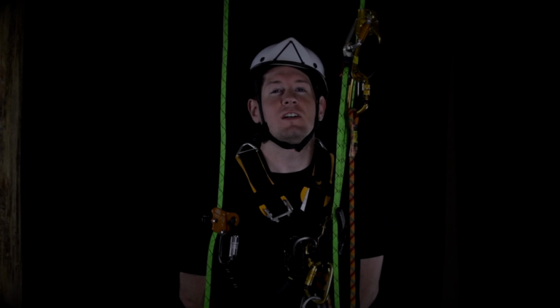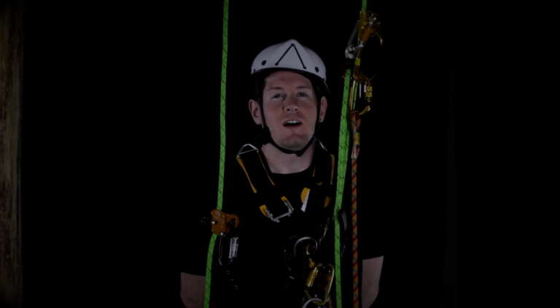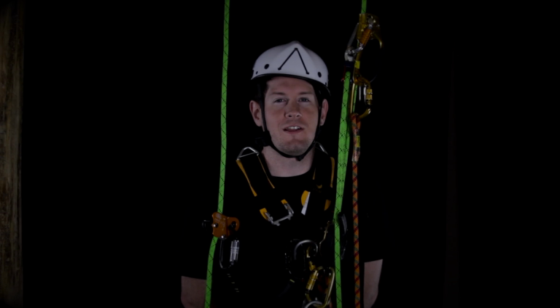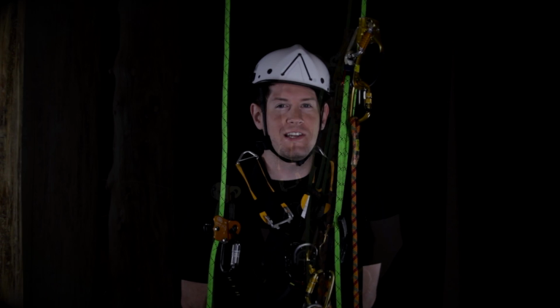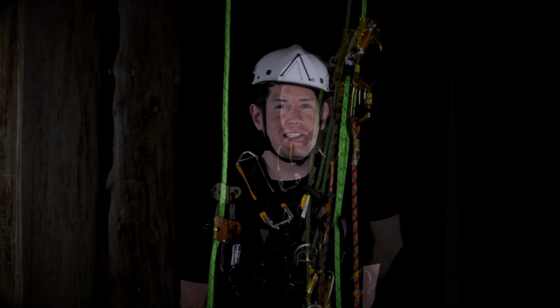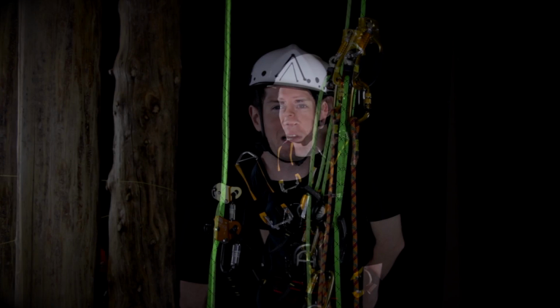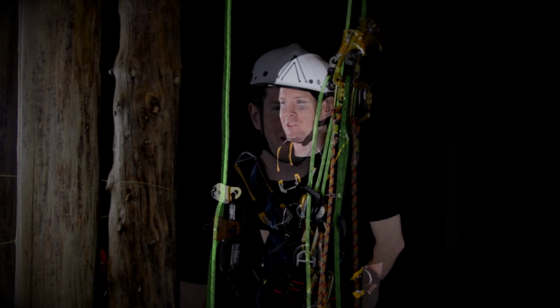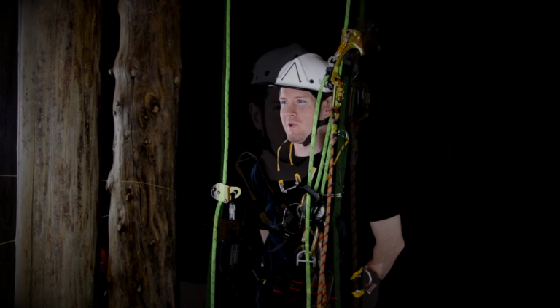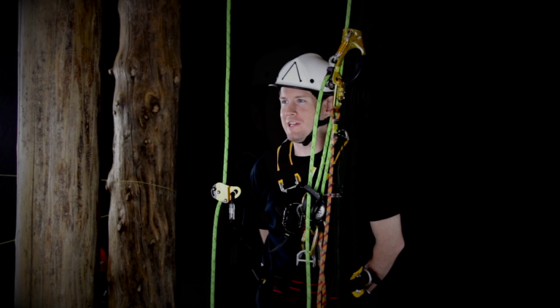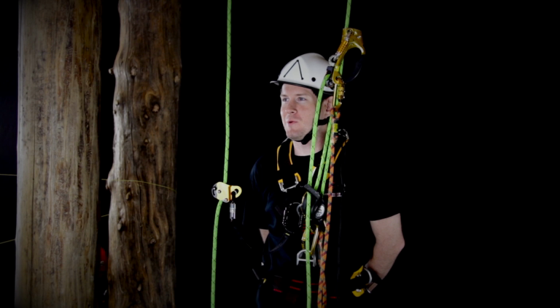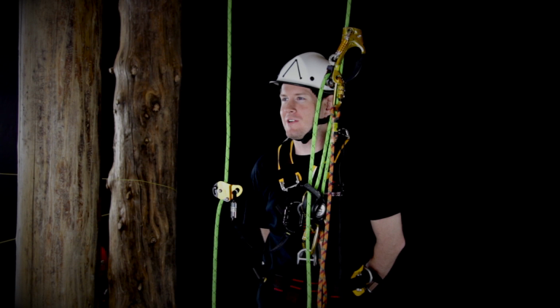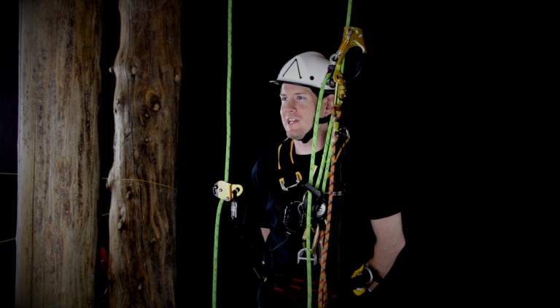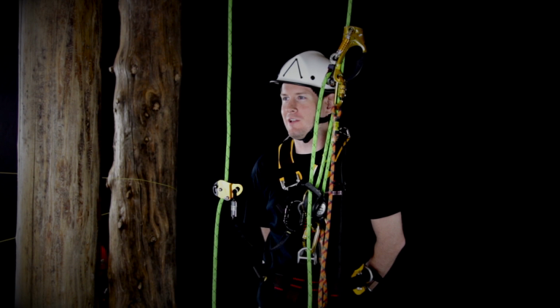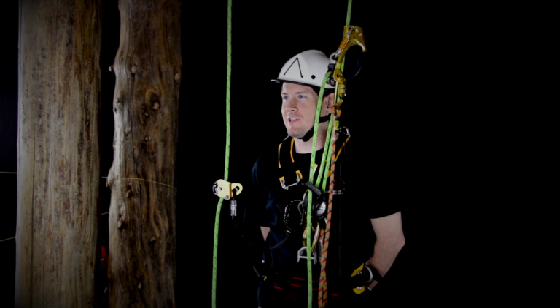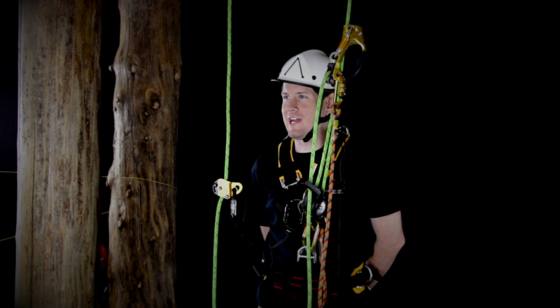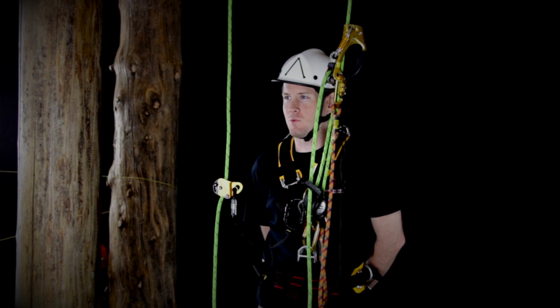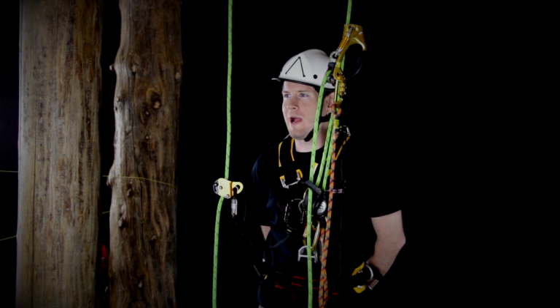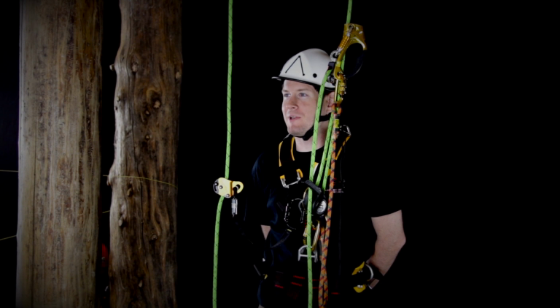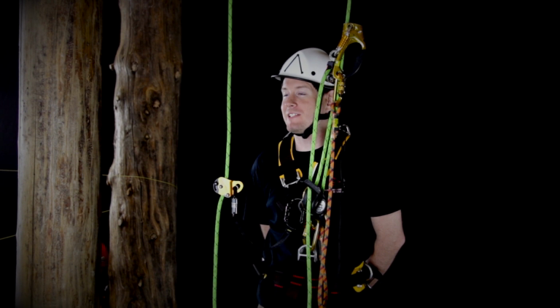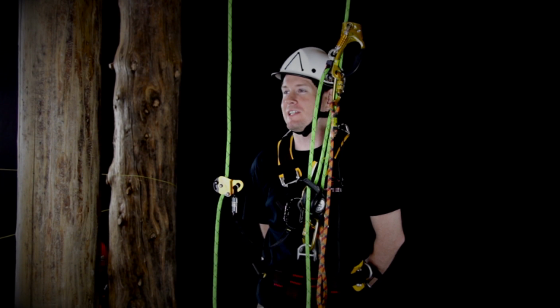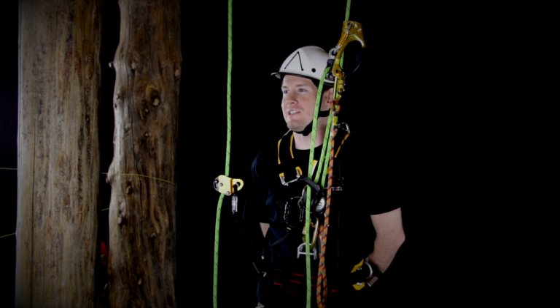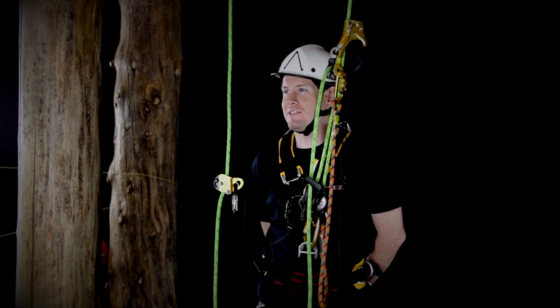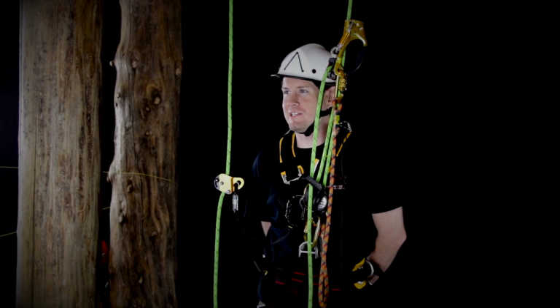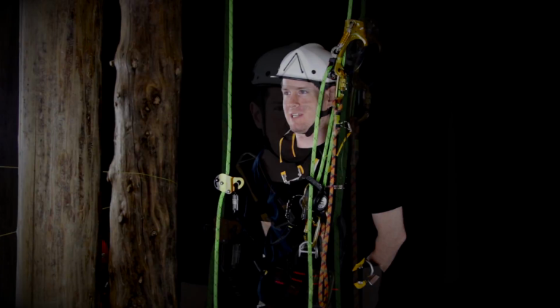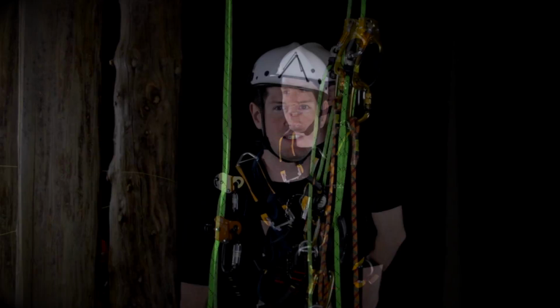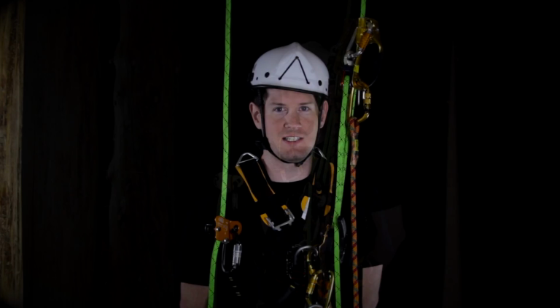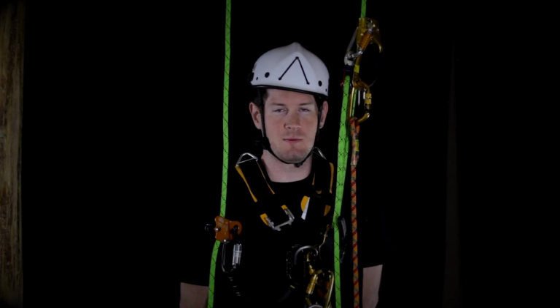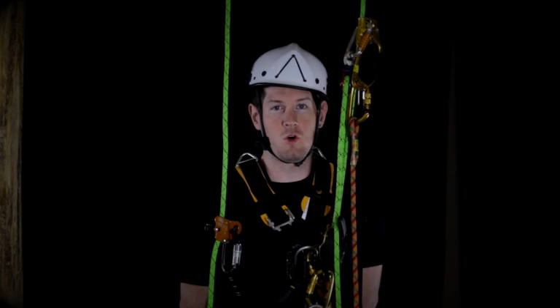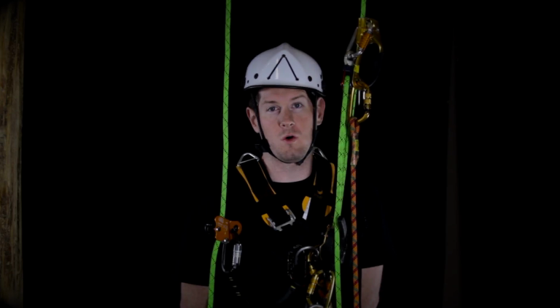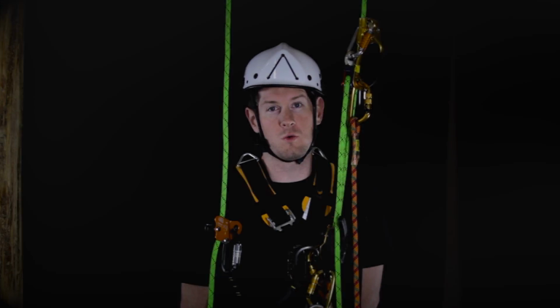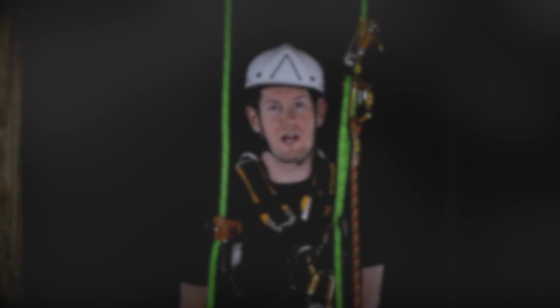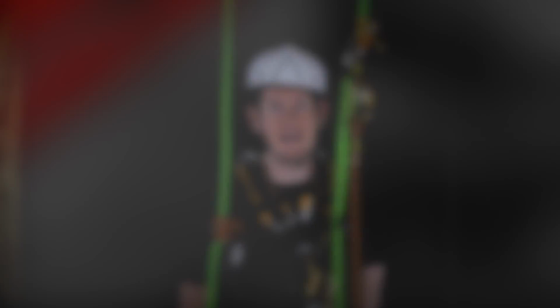On this Tech Pick of the Week, we are taking a look at the Rapid Ascent Descent System, or RAD.